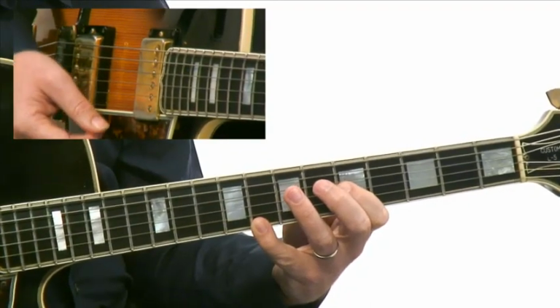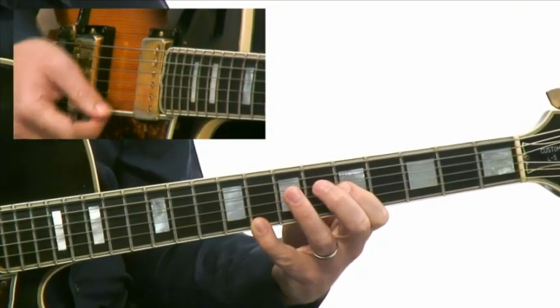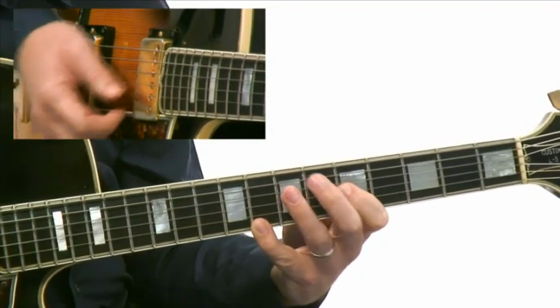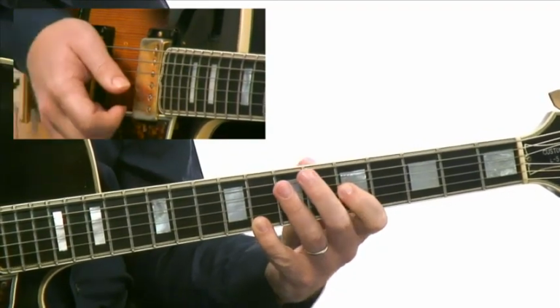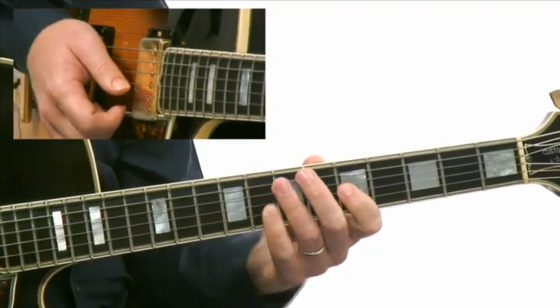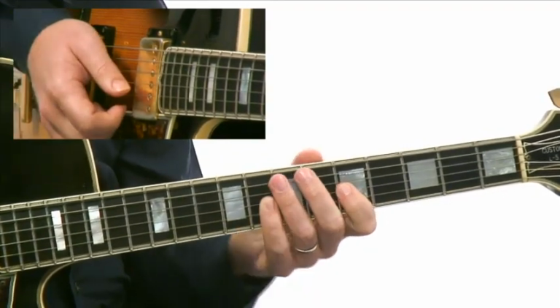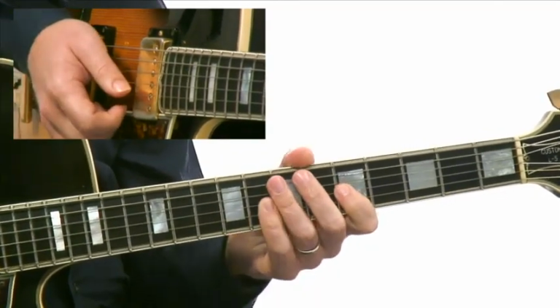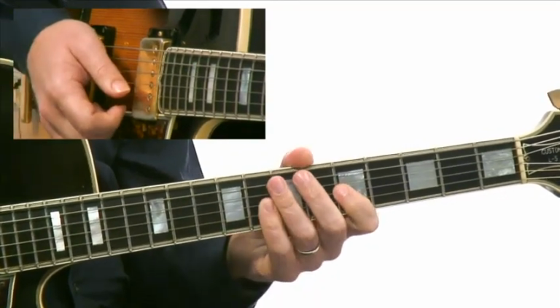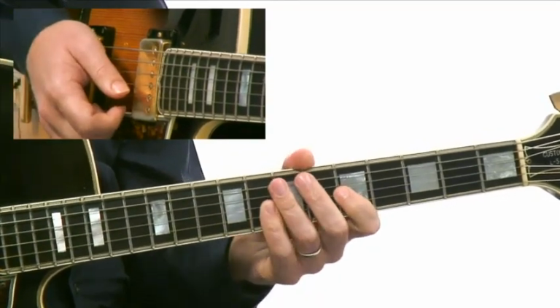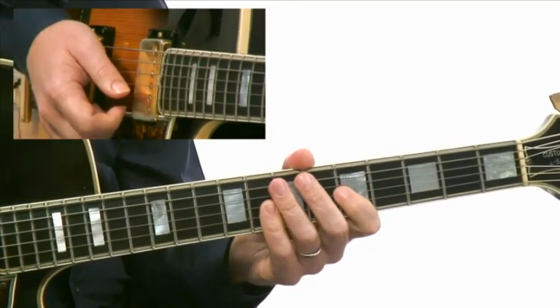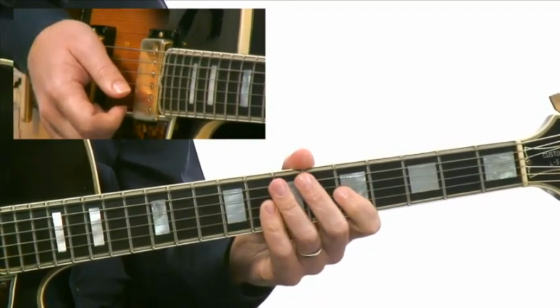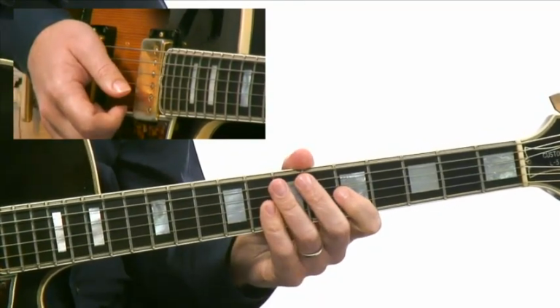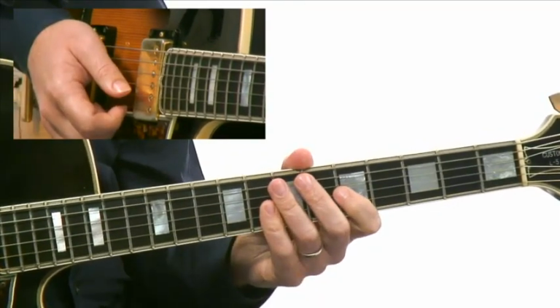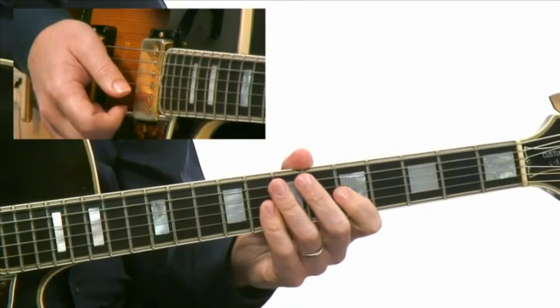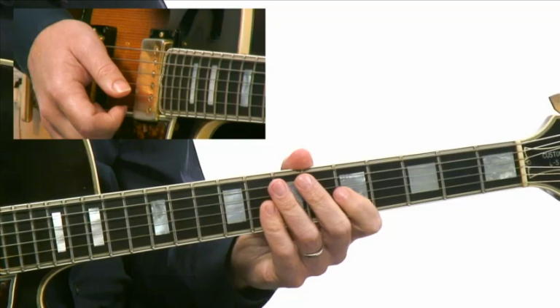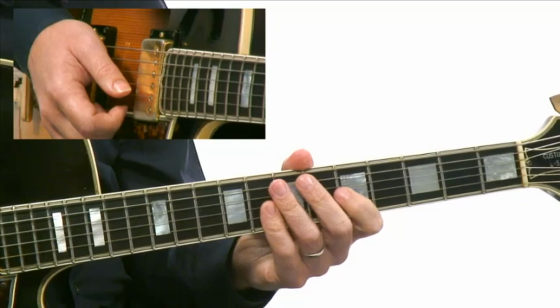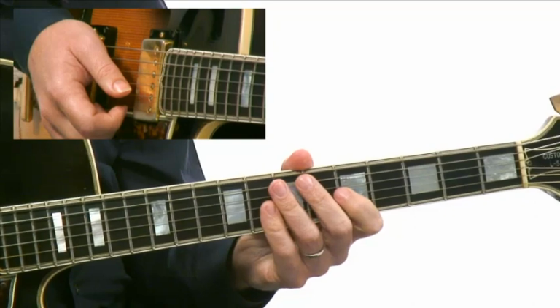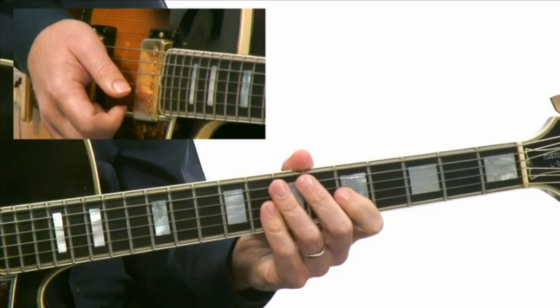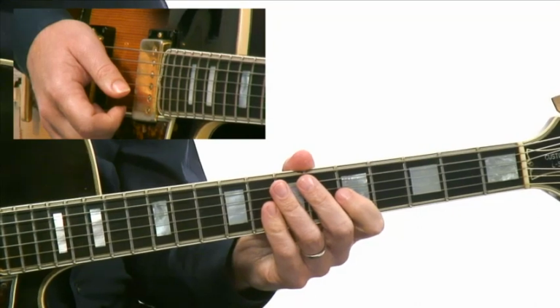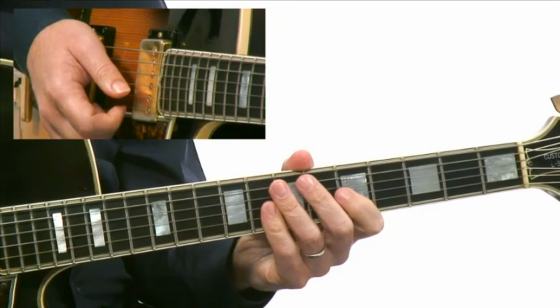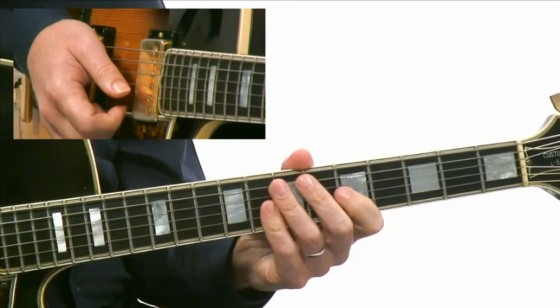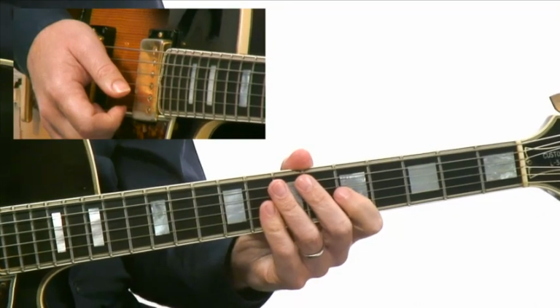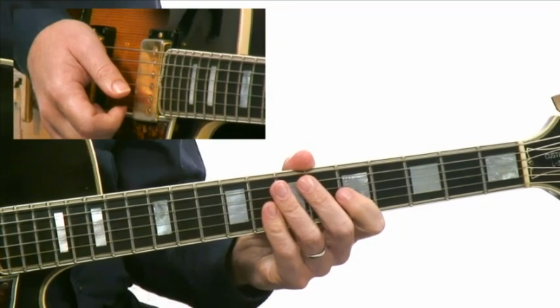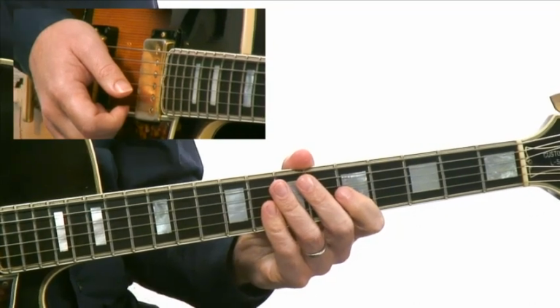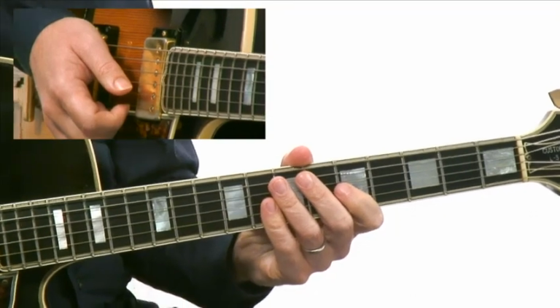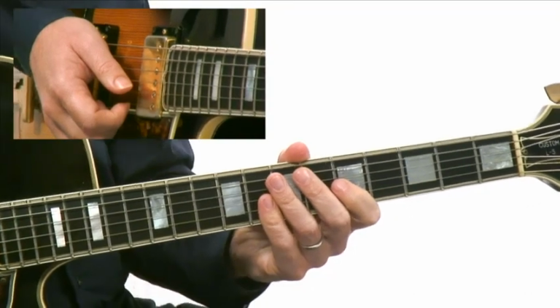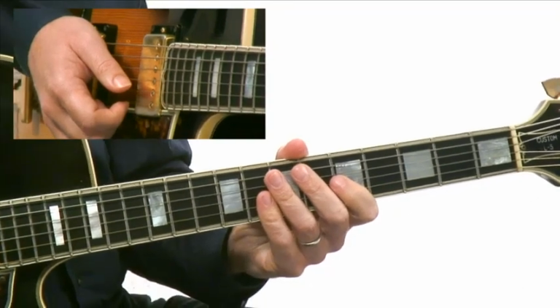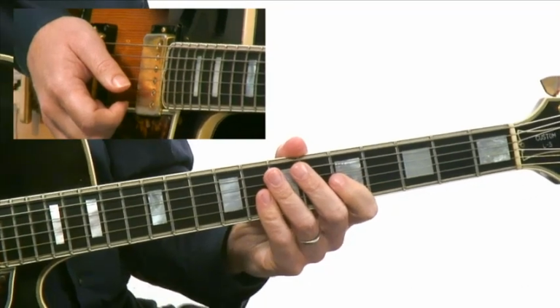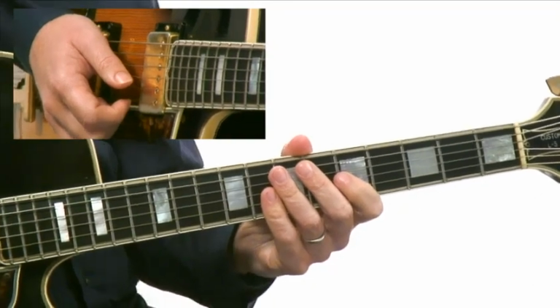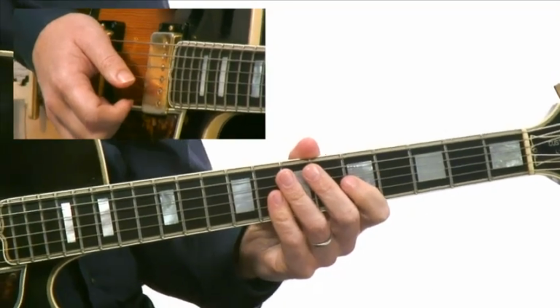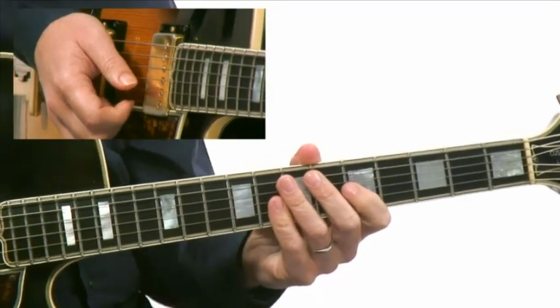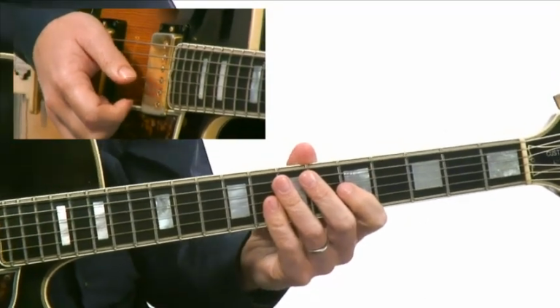Getting all the notes of the chord. Here's the lick played slowly.